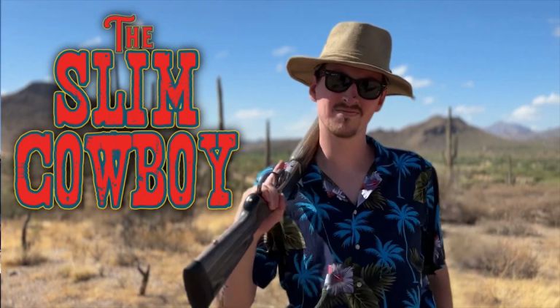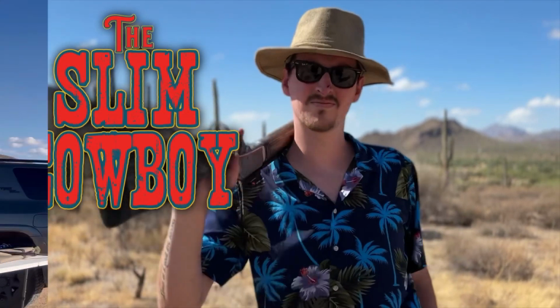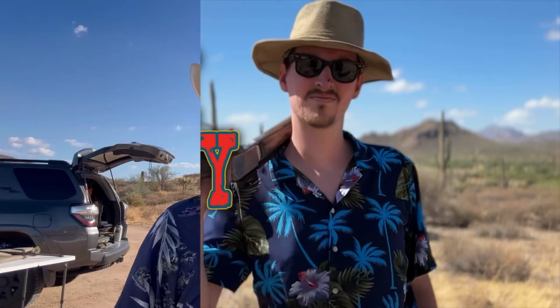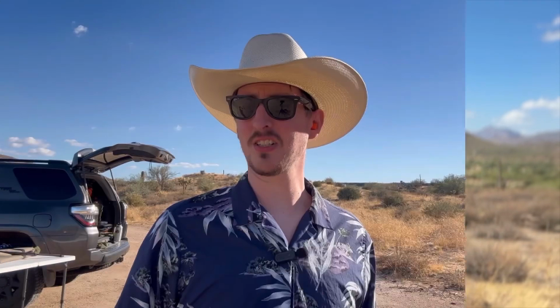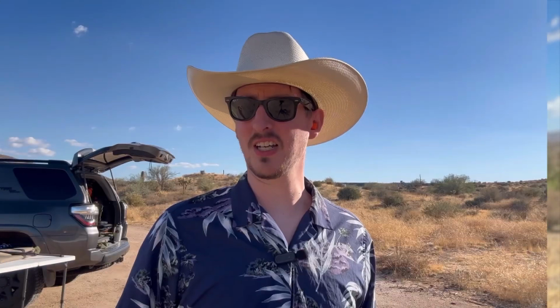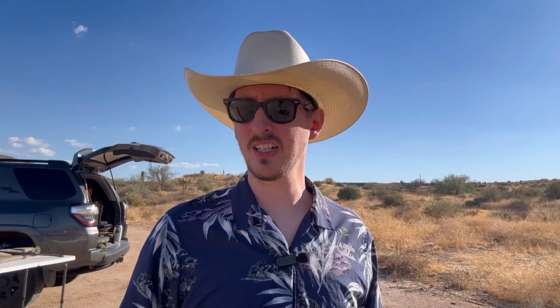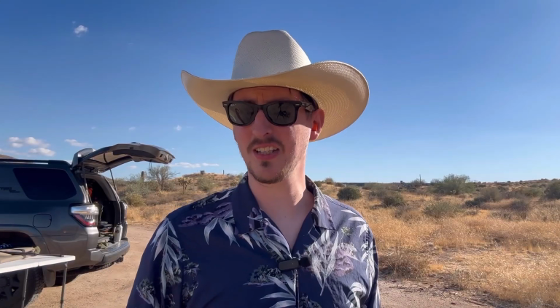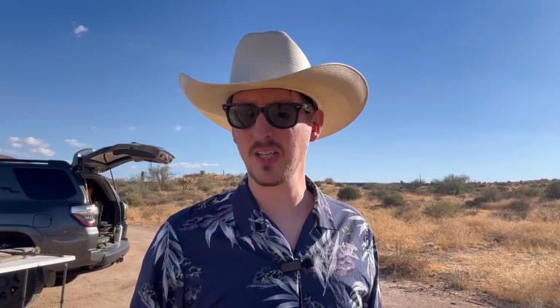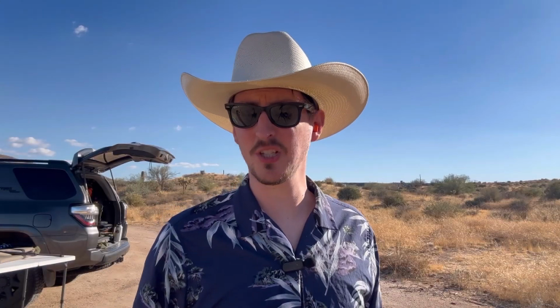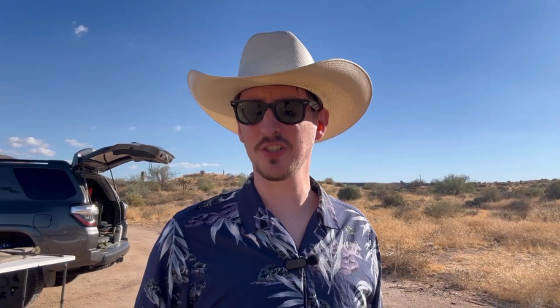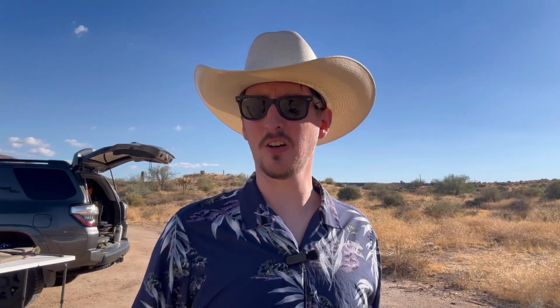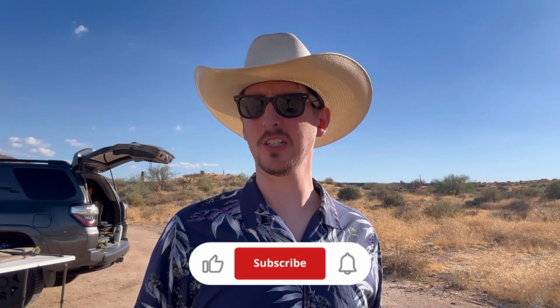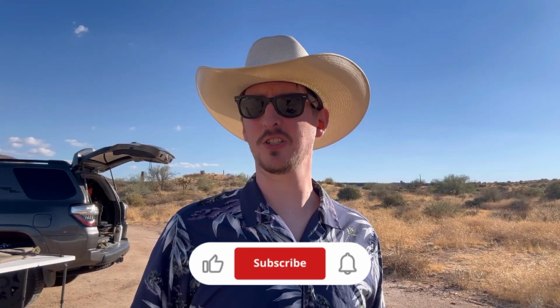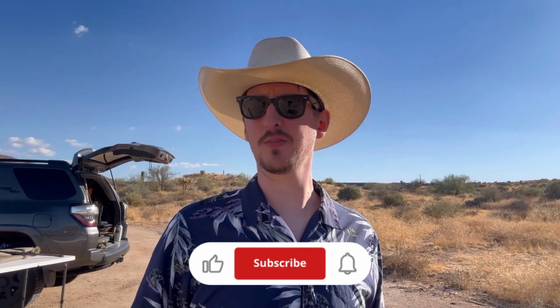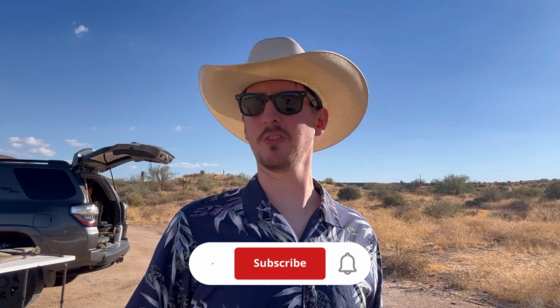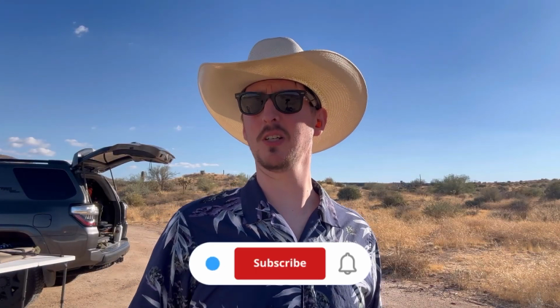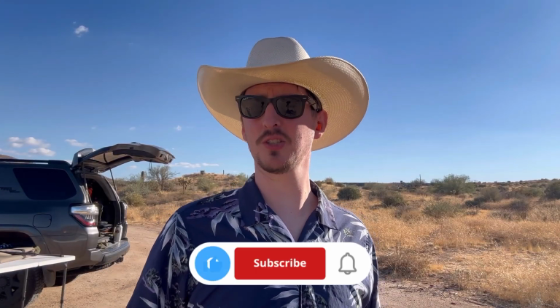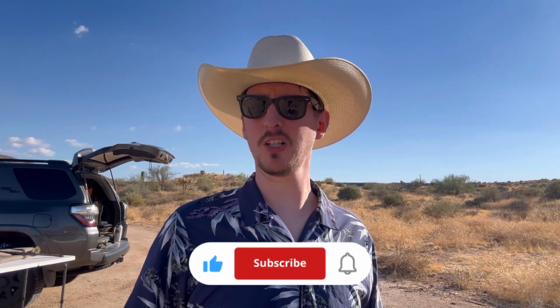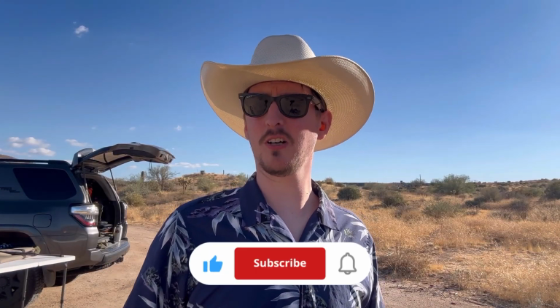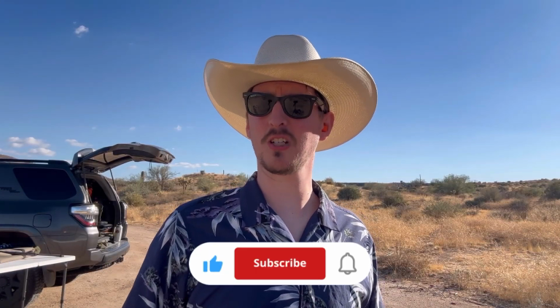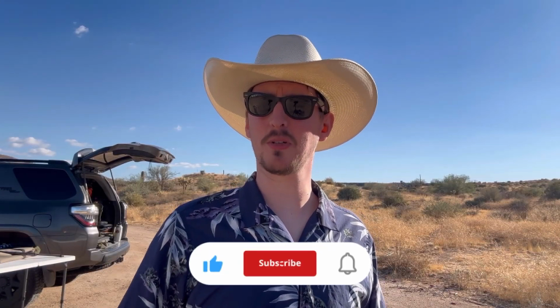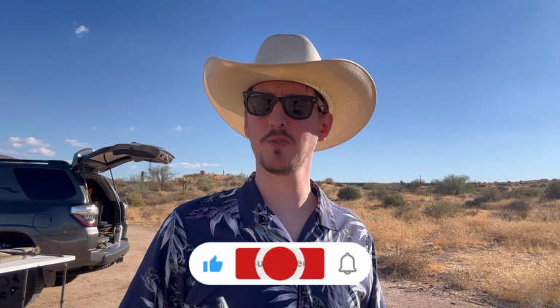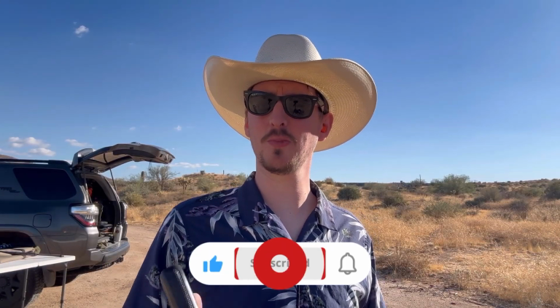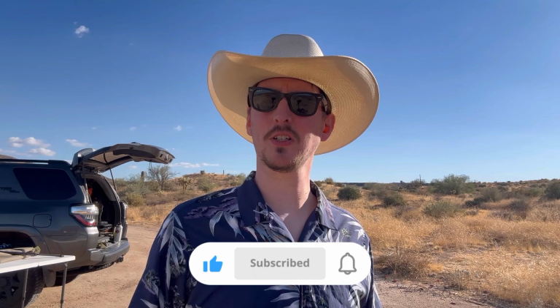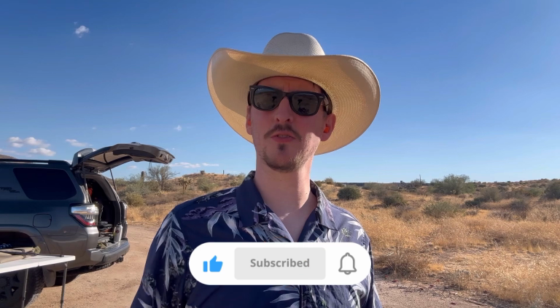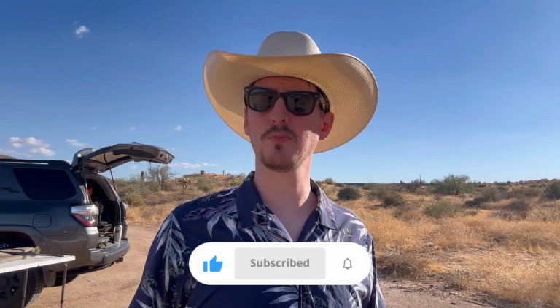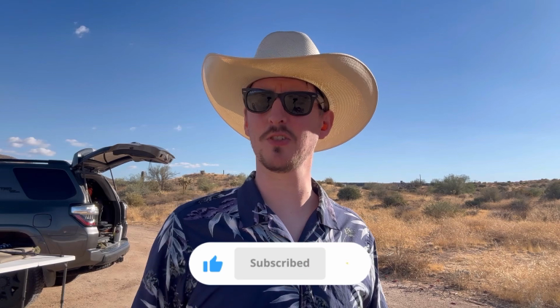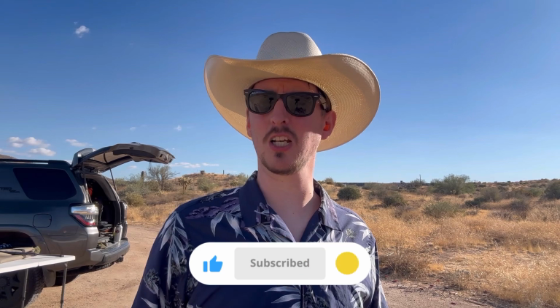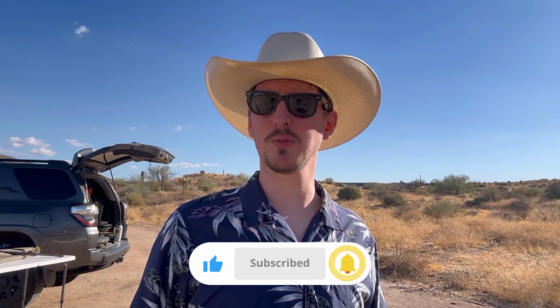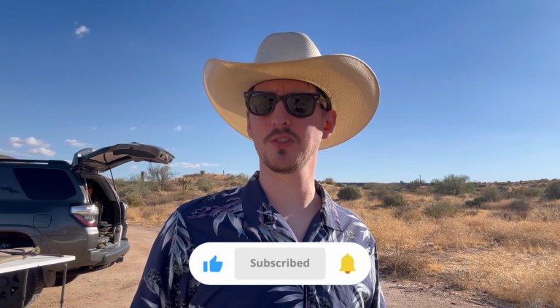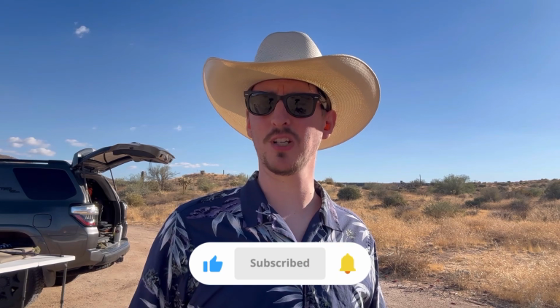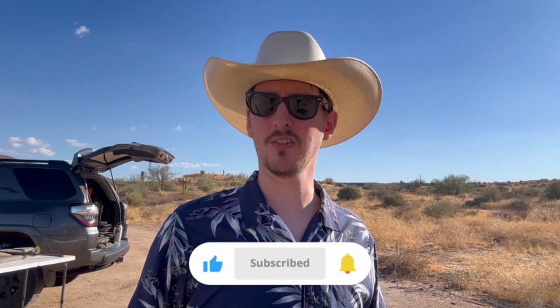Now if you like this content, like, sub, shares, all that good stuff, I really appreciate it. Also down below, coupon codes and merch to help support the channel.